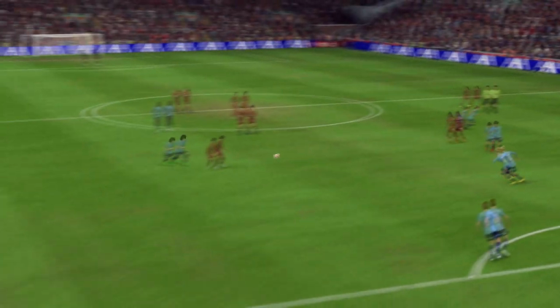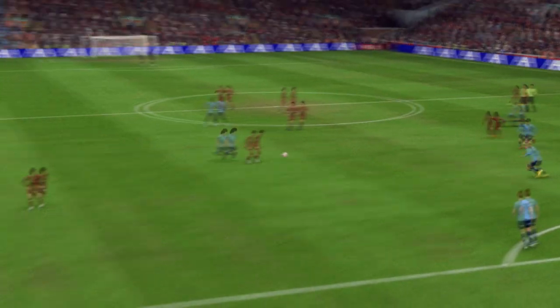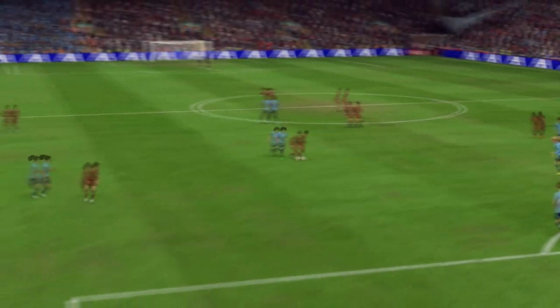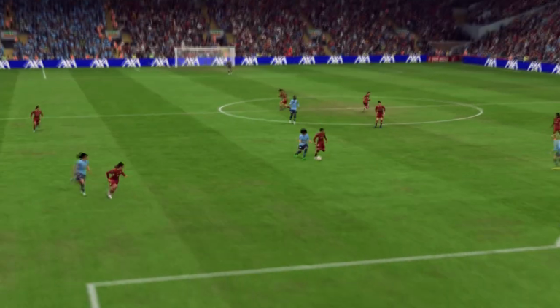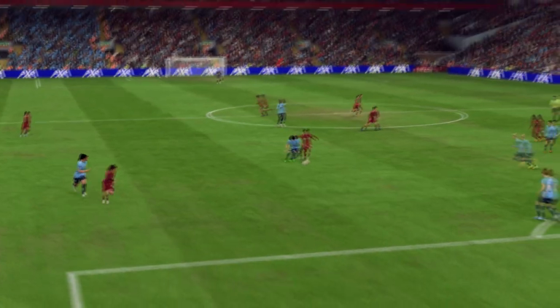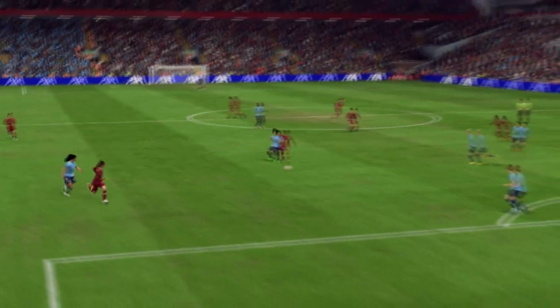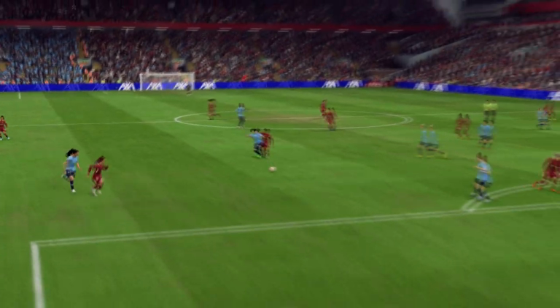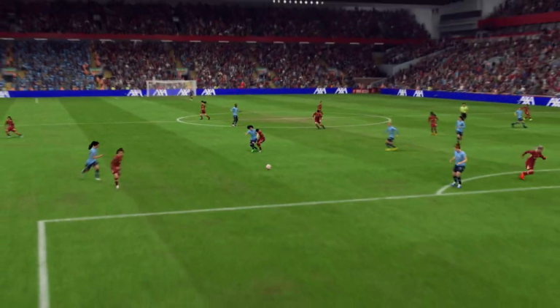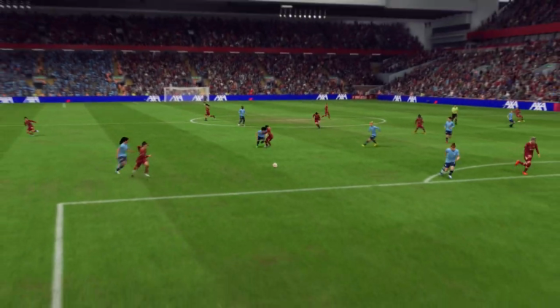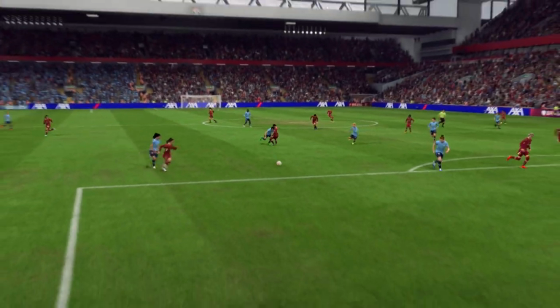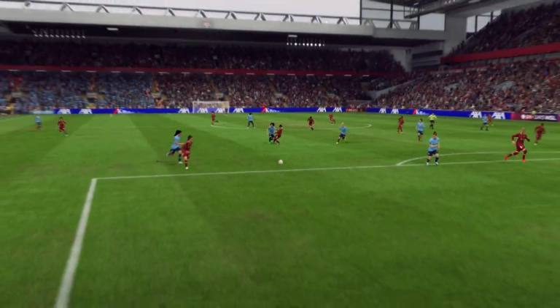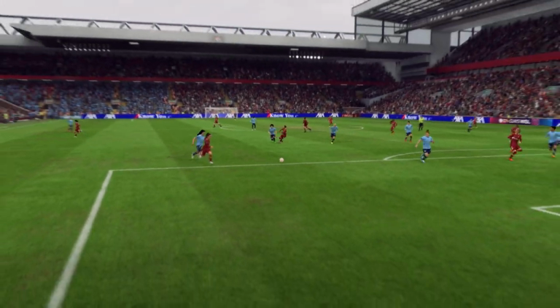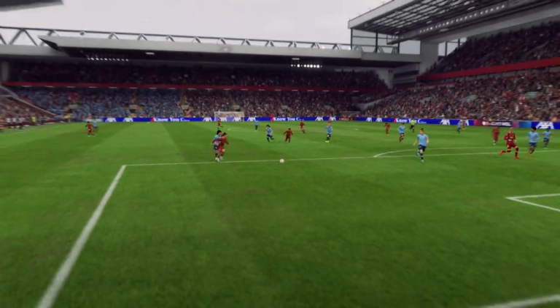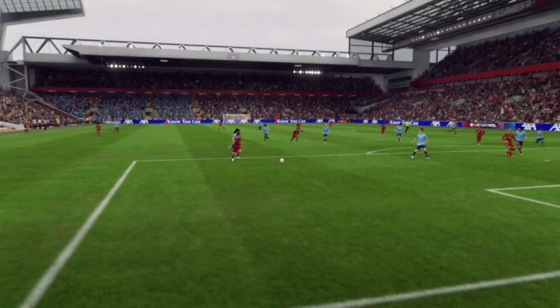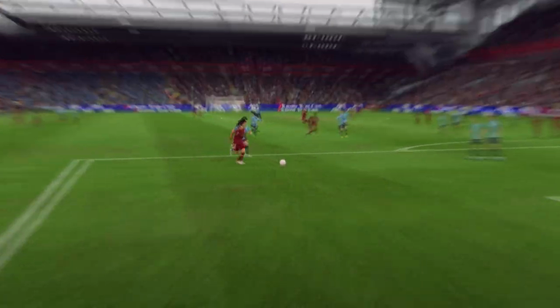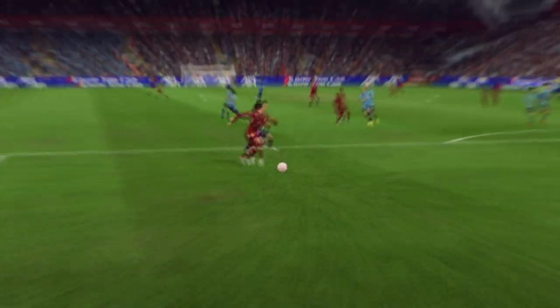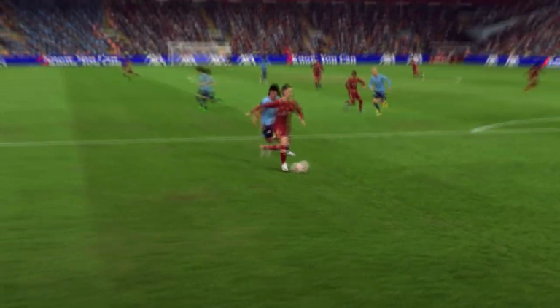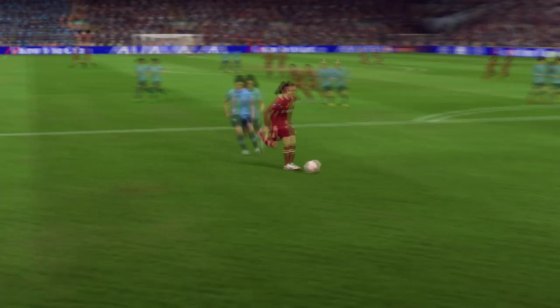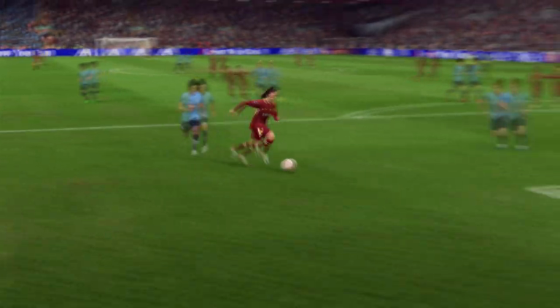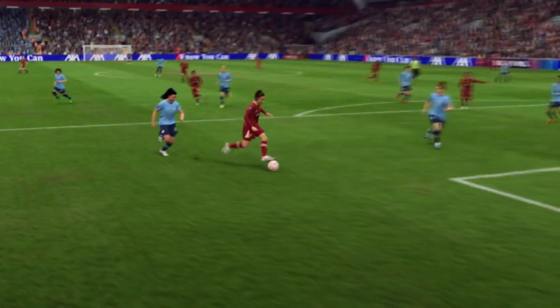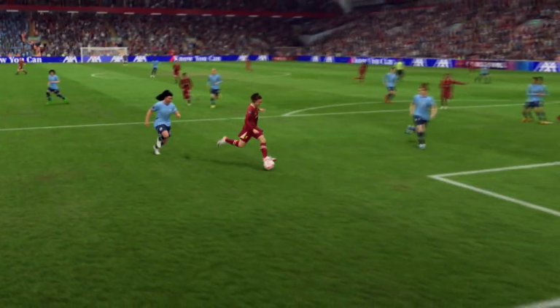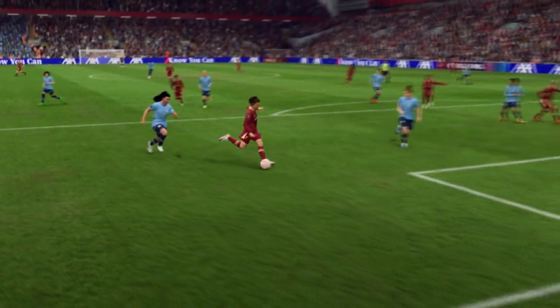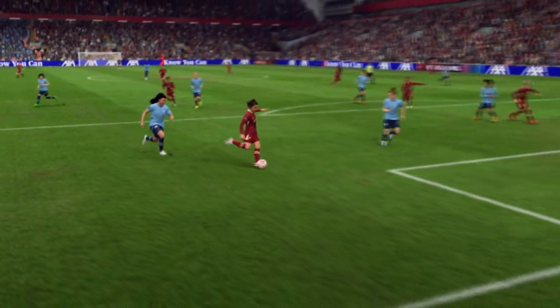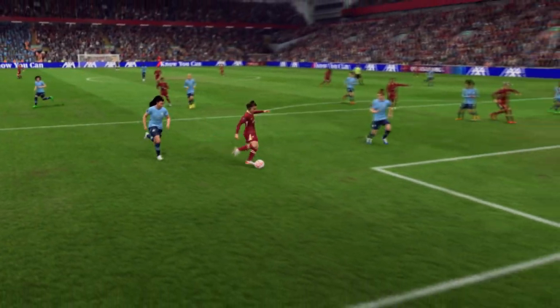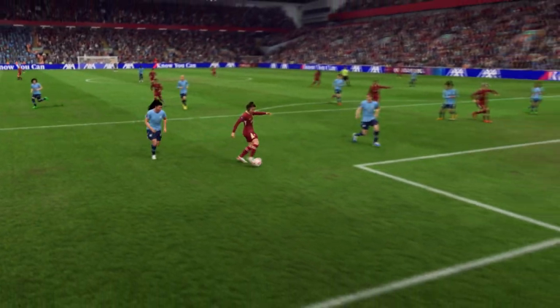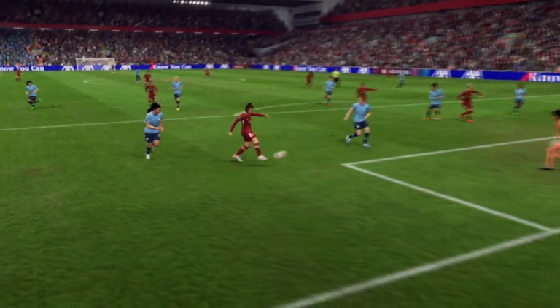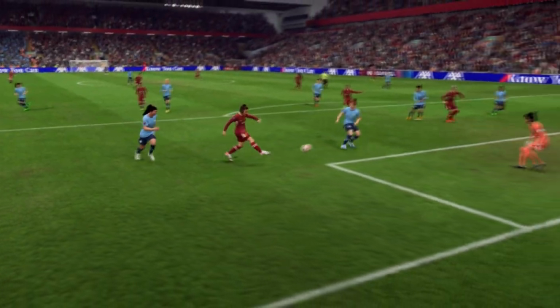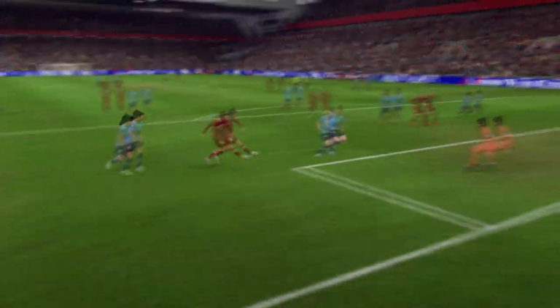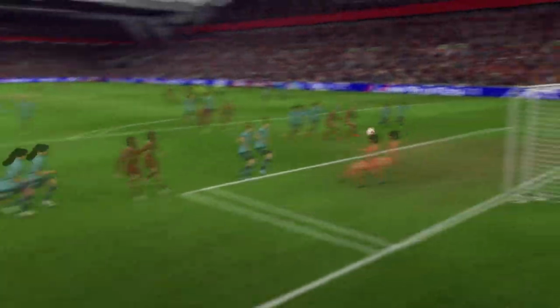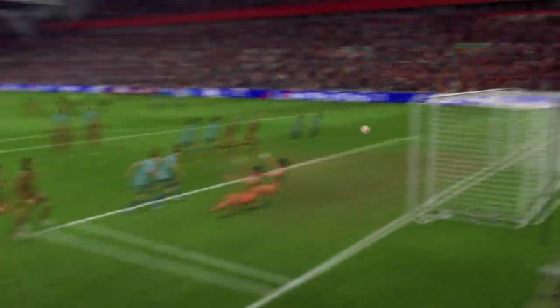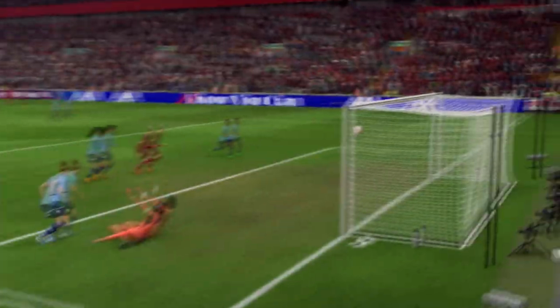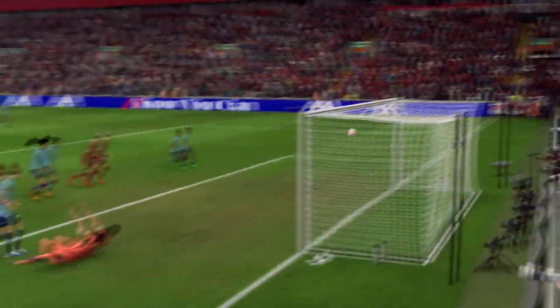Just watch this again. A change of pace, a change of direction, and a decent finish. That's a very good goal.